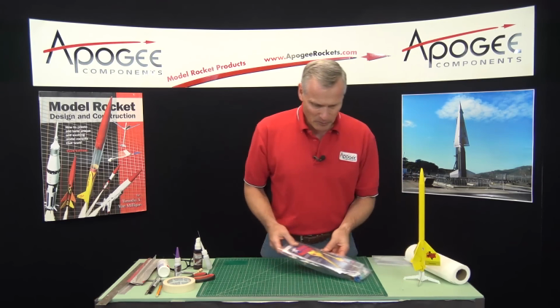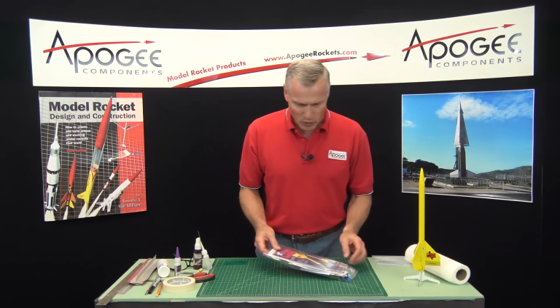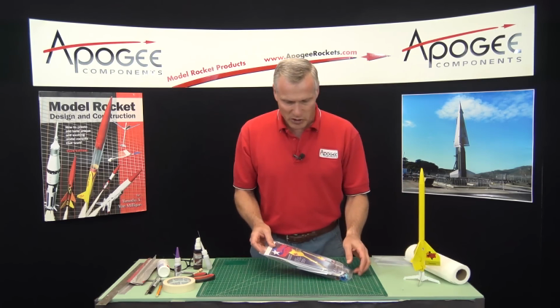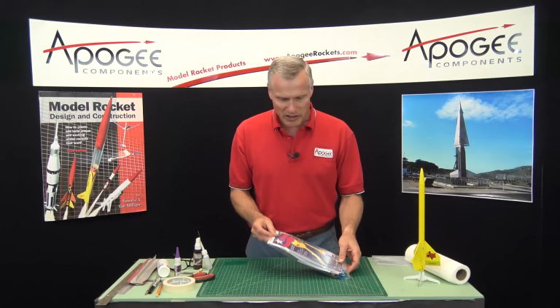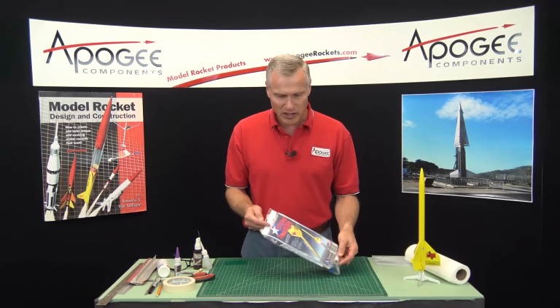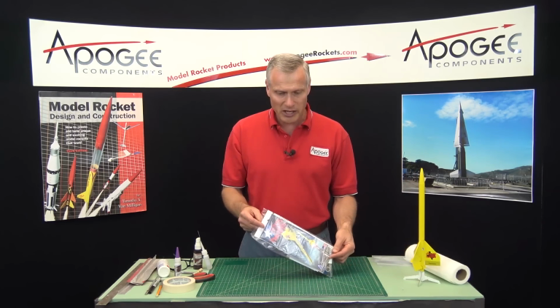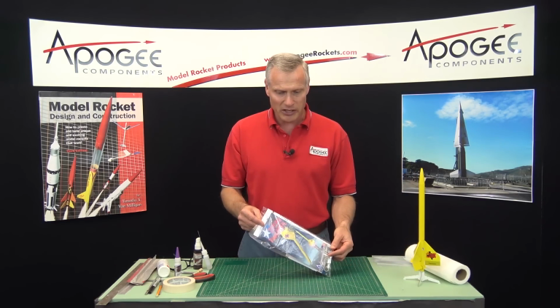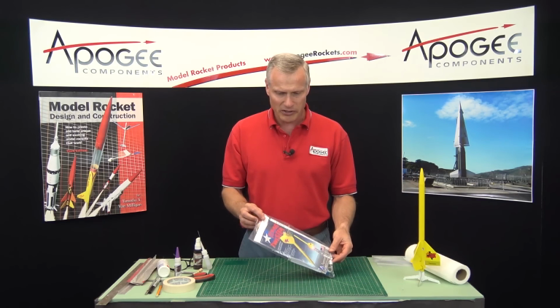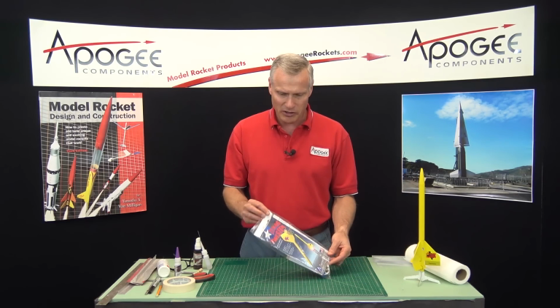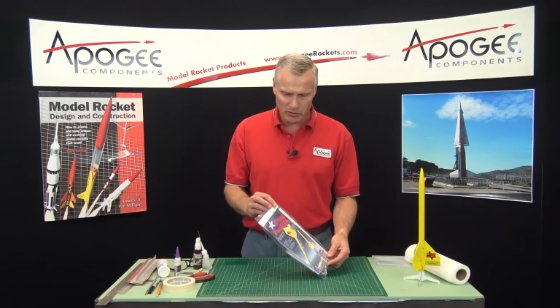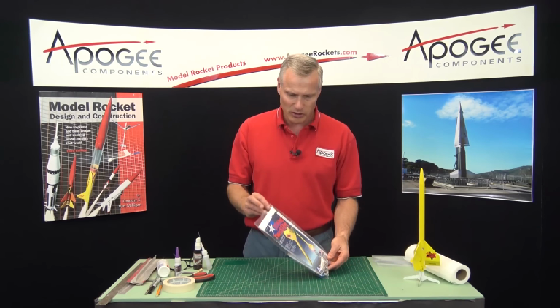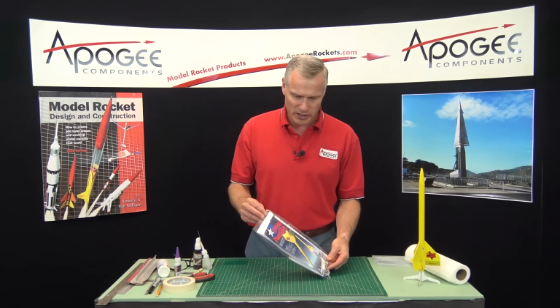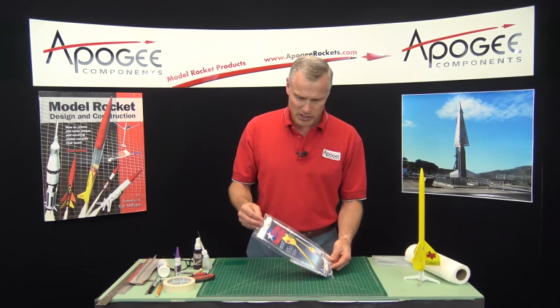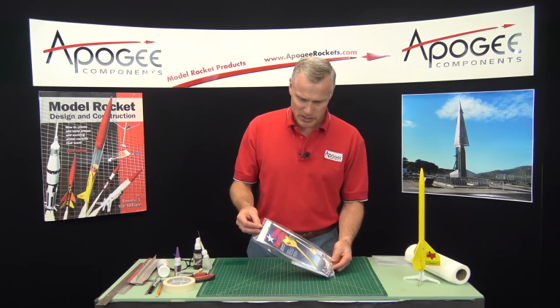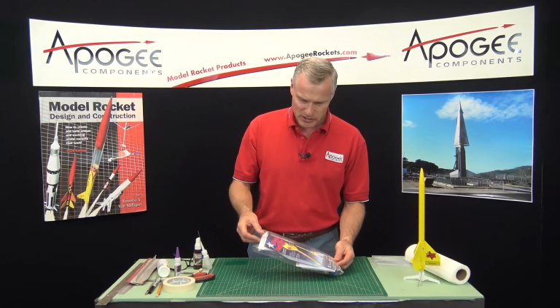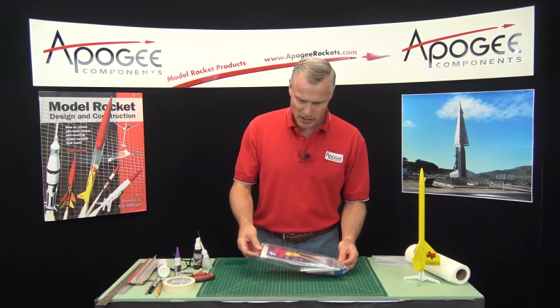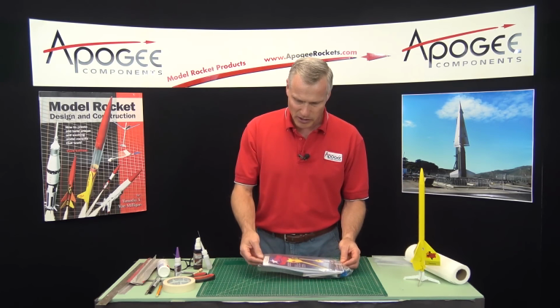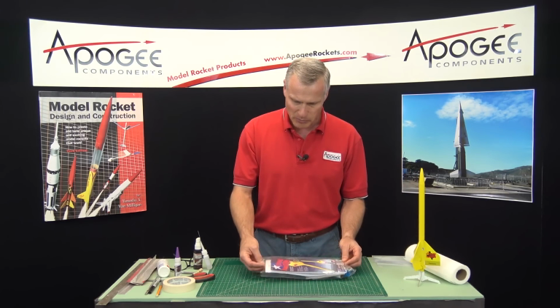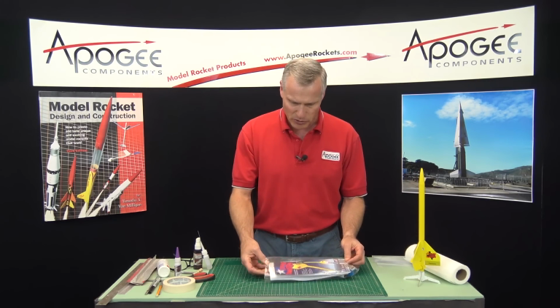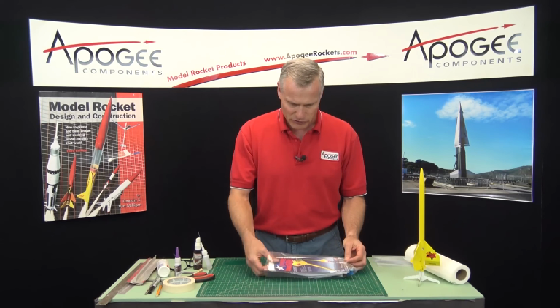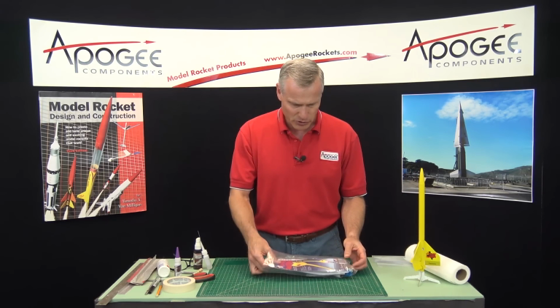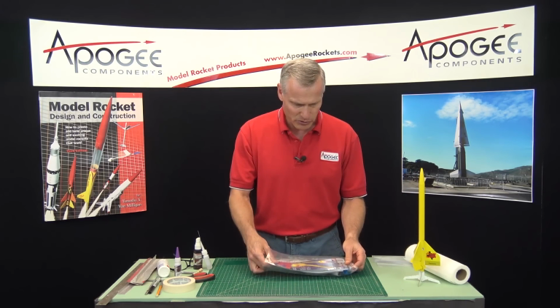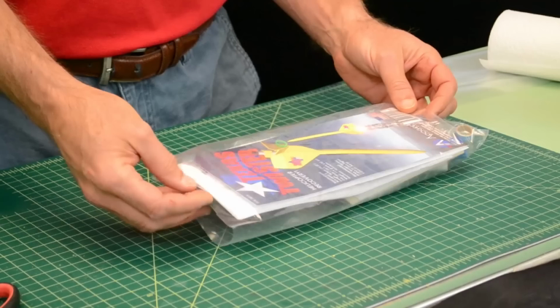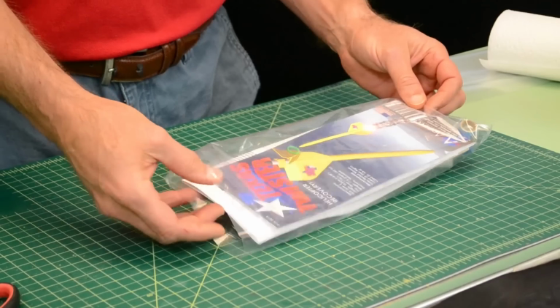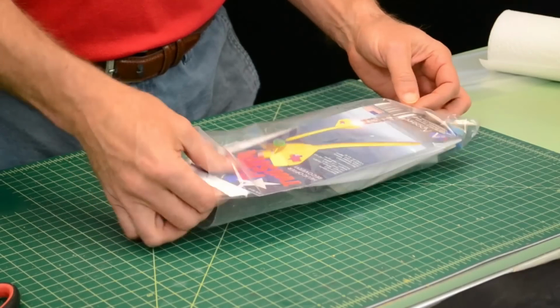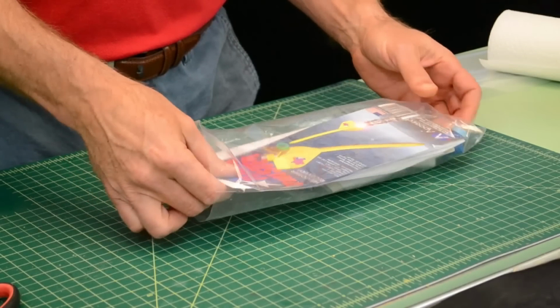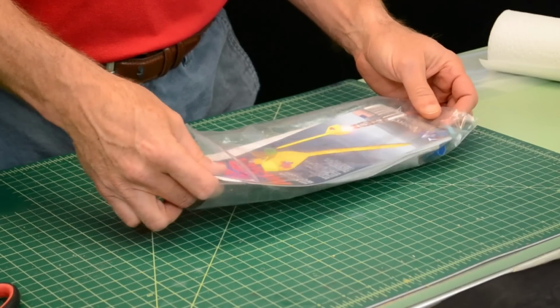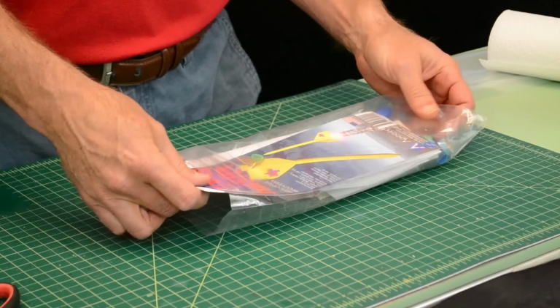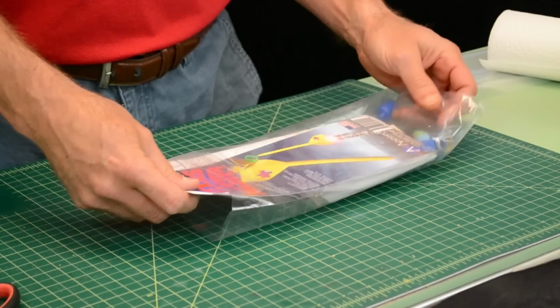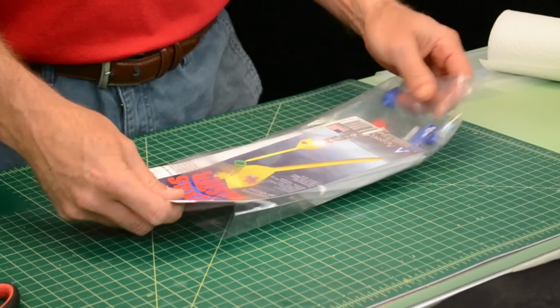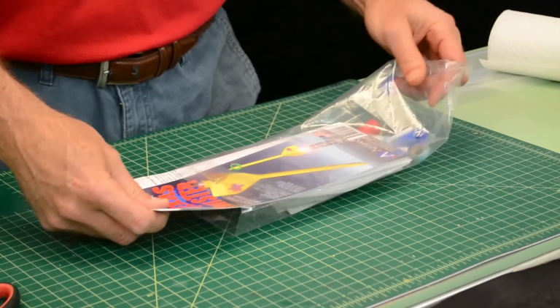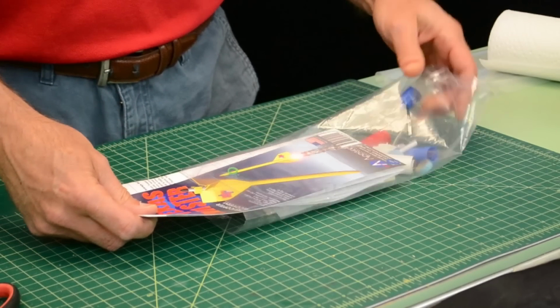When you get the kit, it will look like this, and I'm going to build this for you. We're going to do it in several stages.